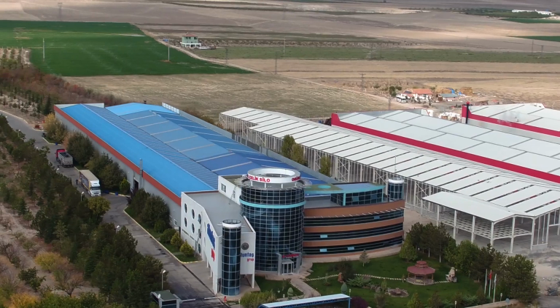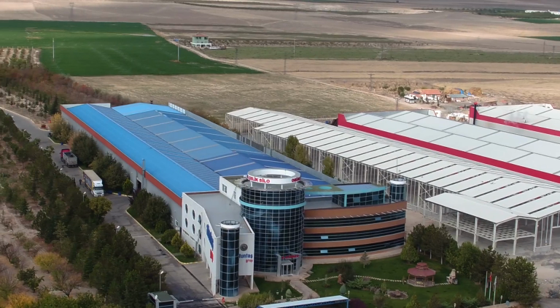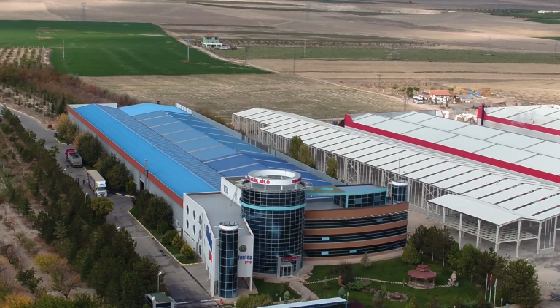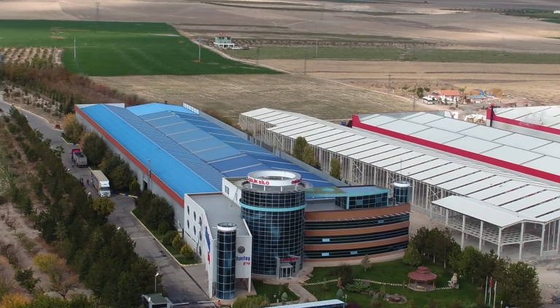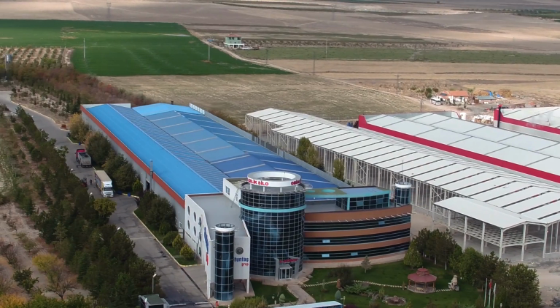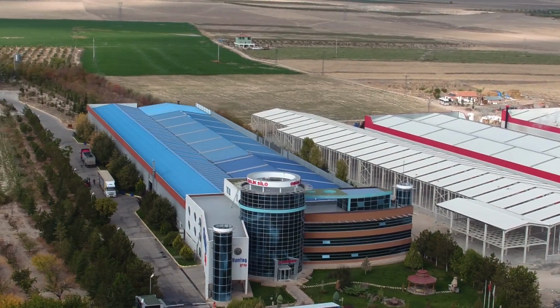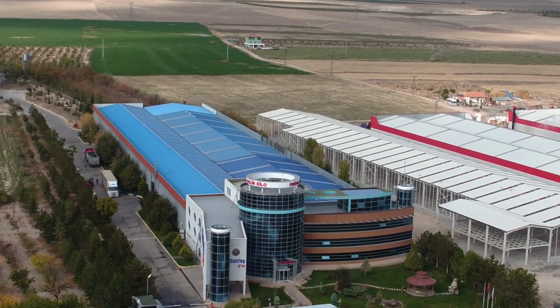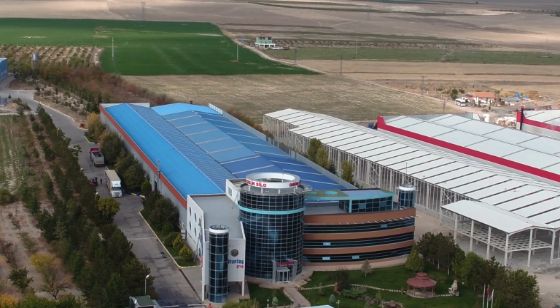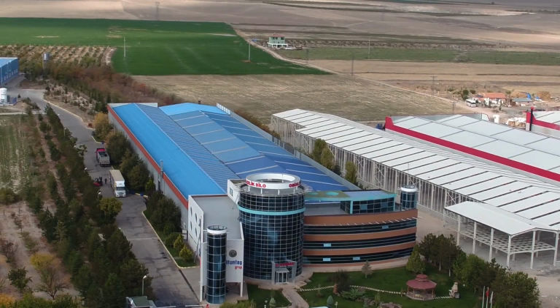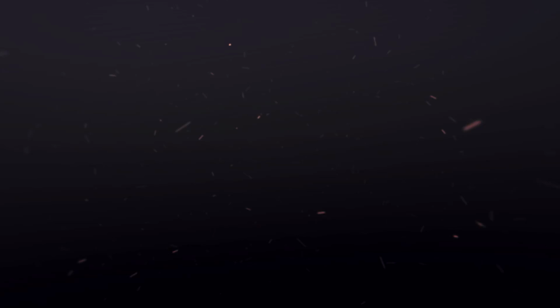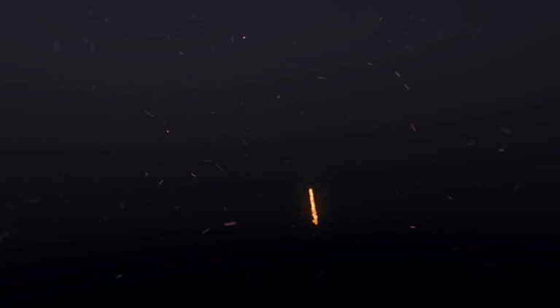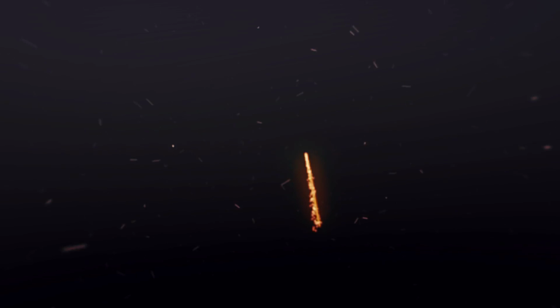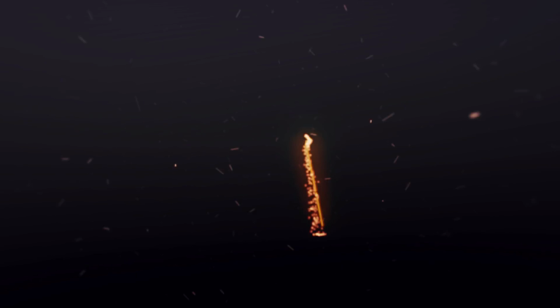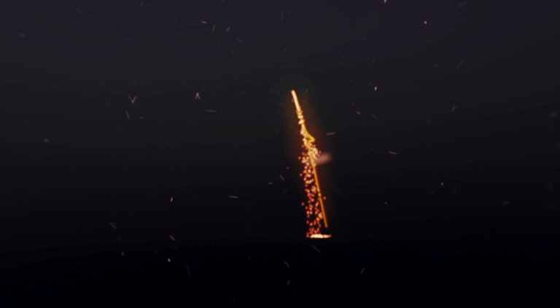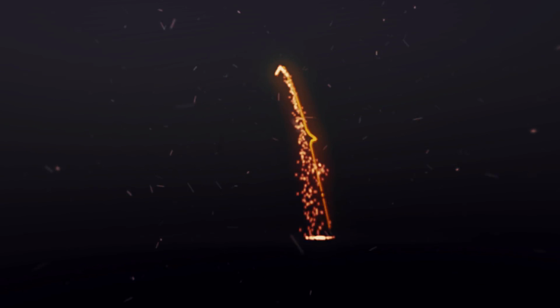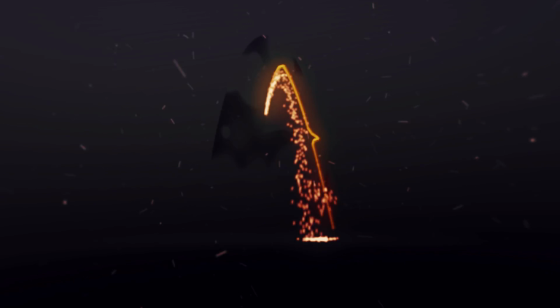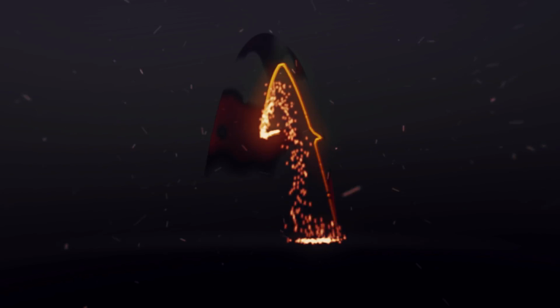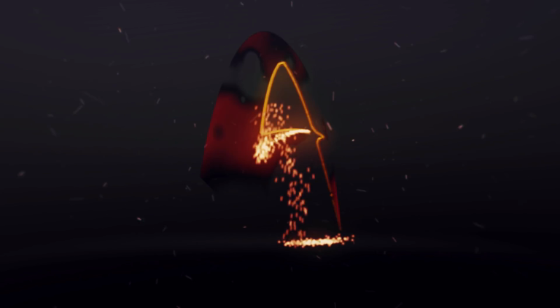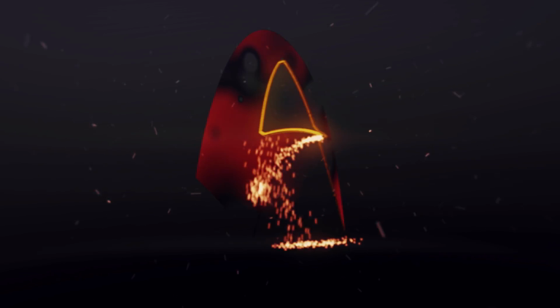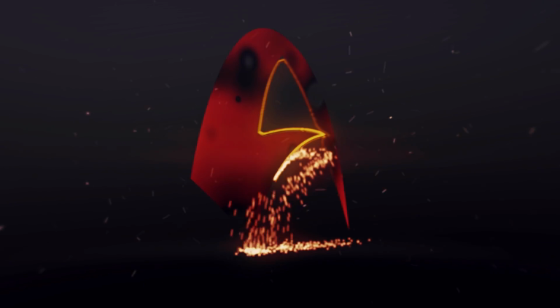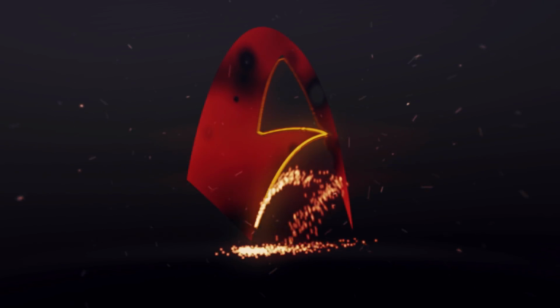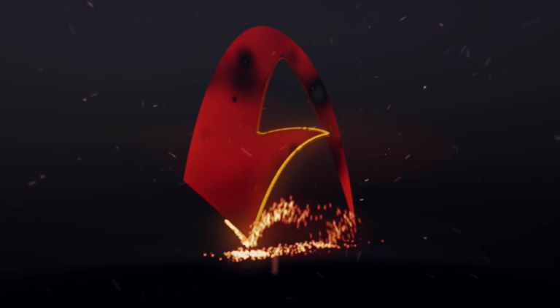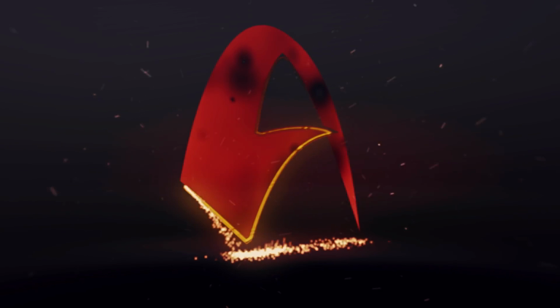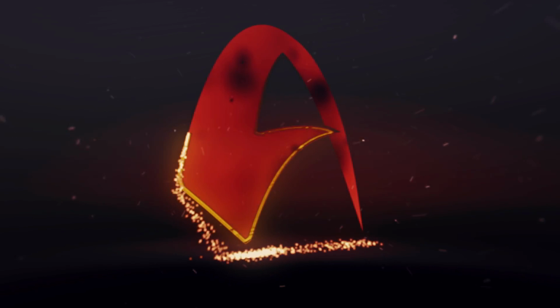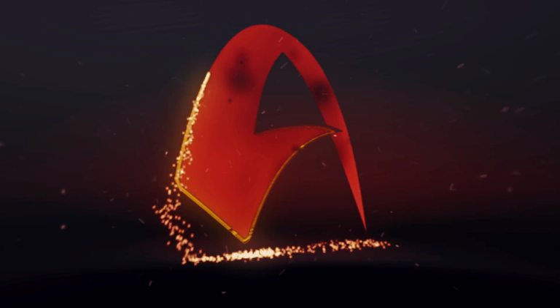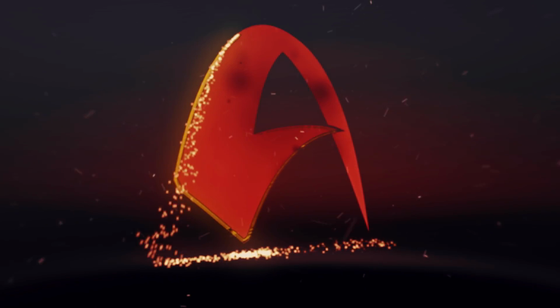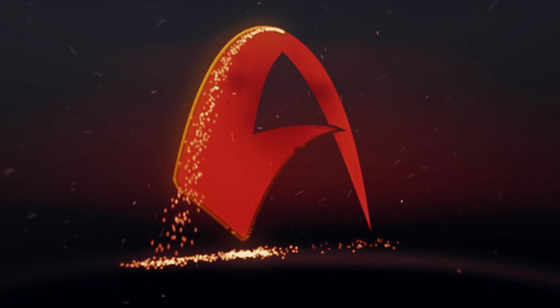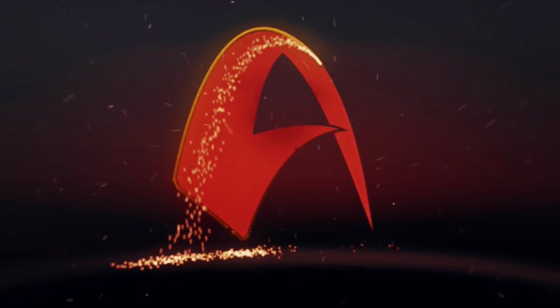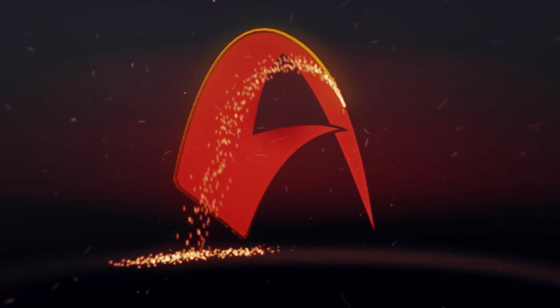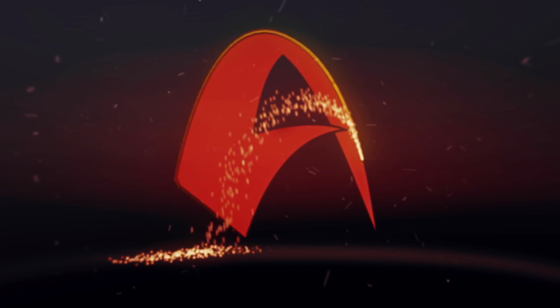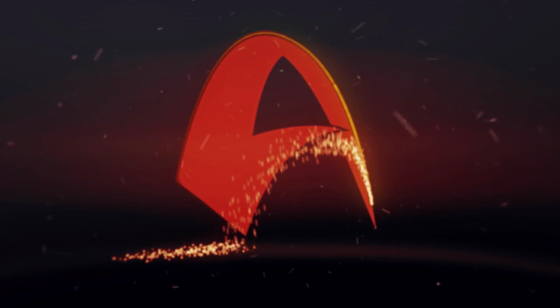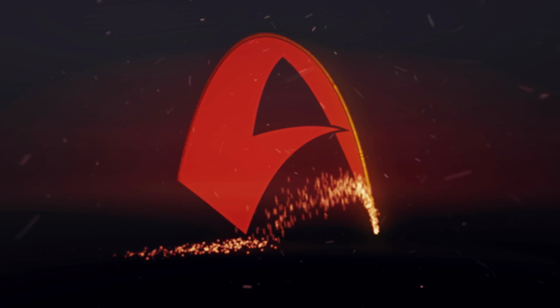AEMOT Electric Motors — the performance that converts energy to power.